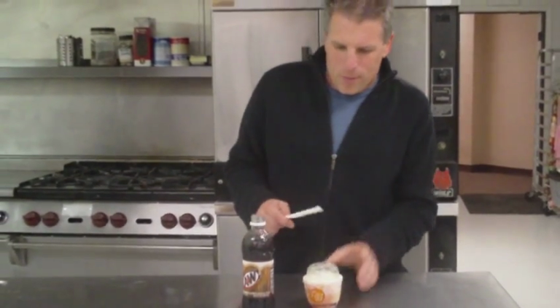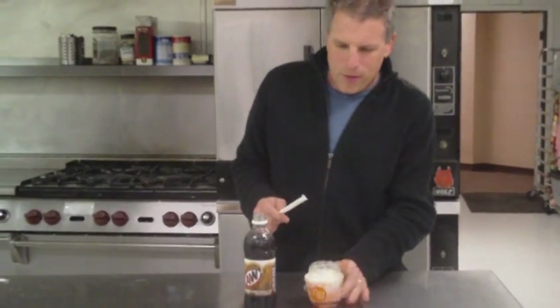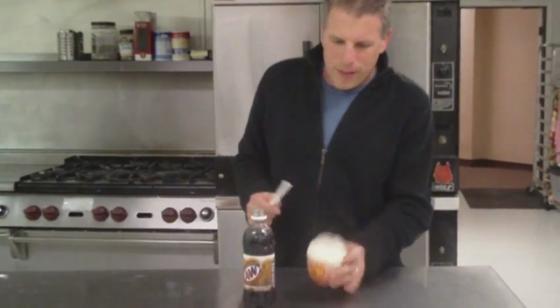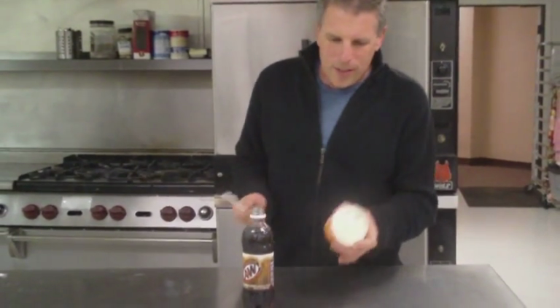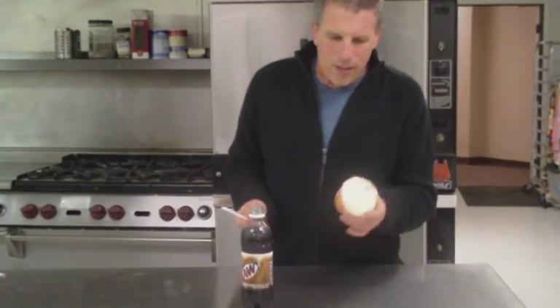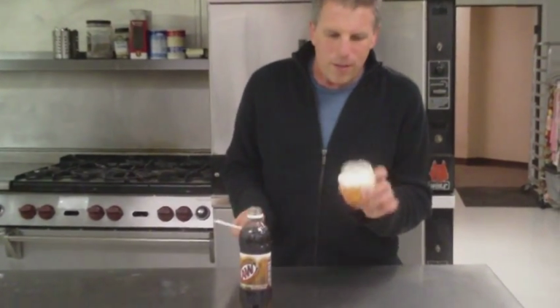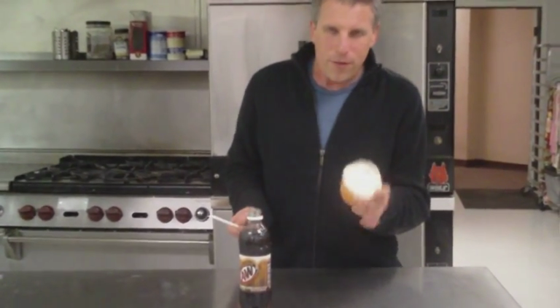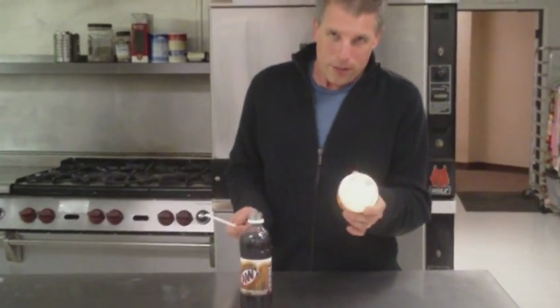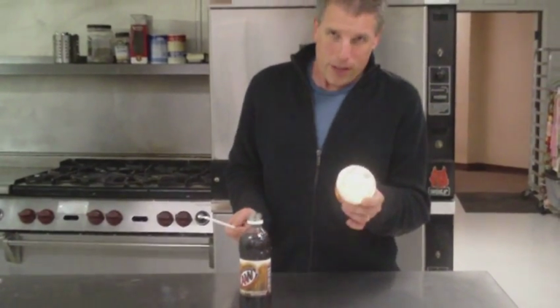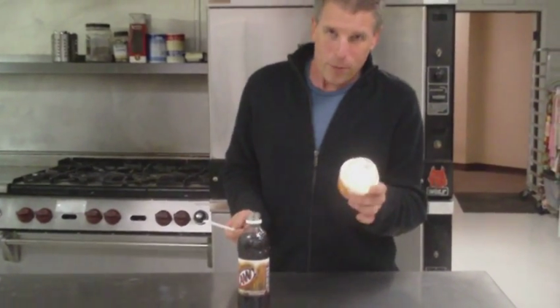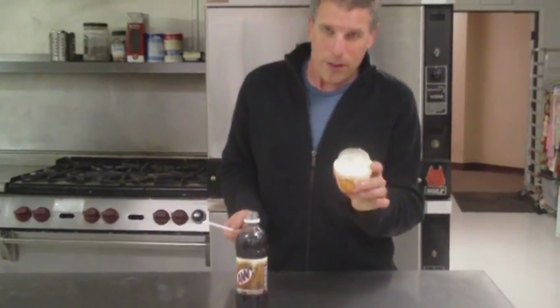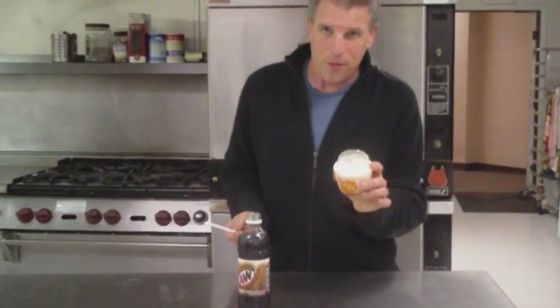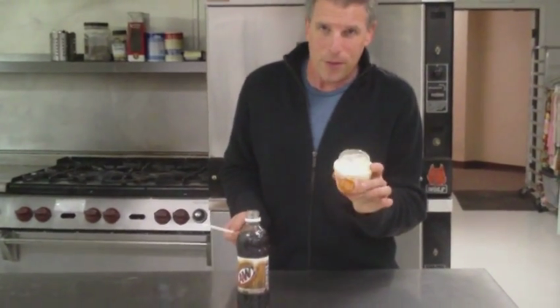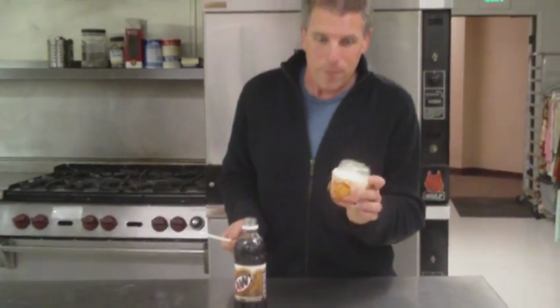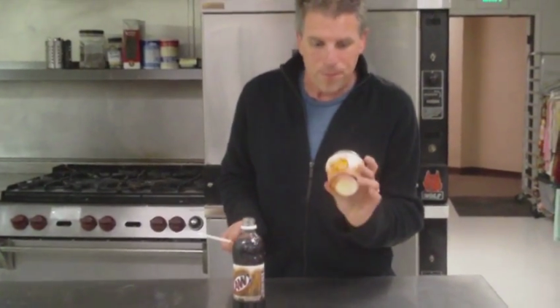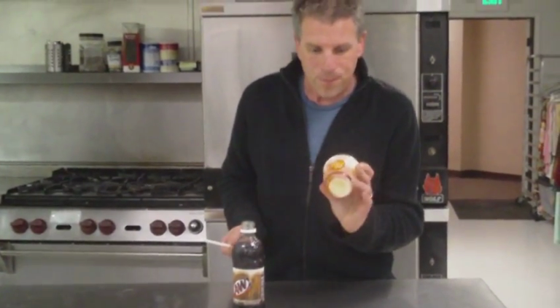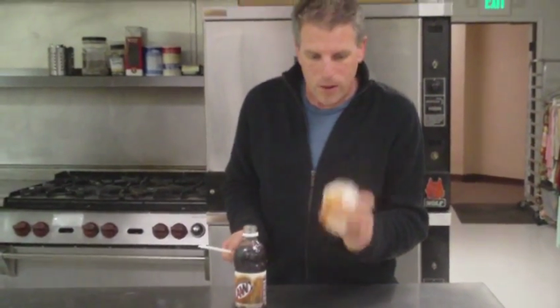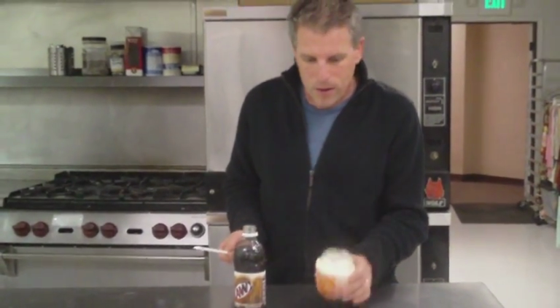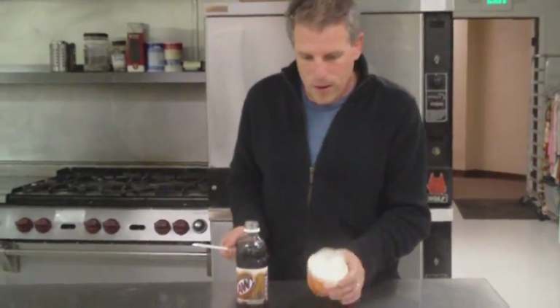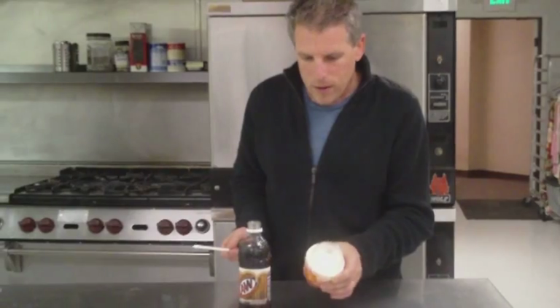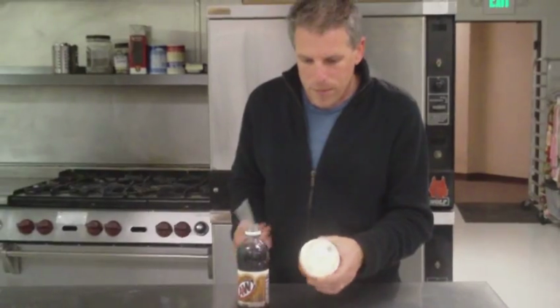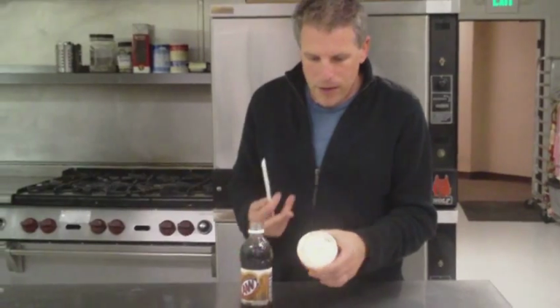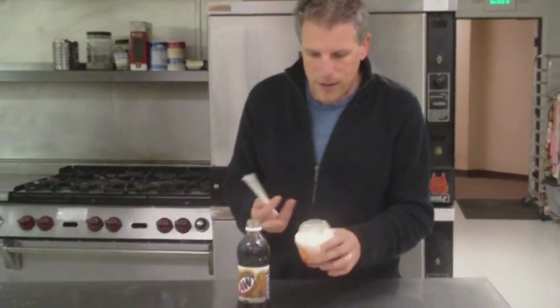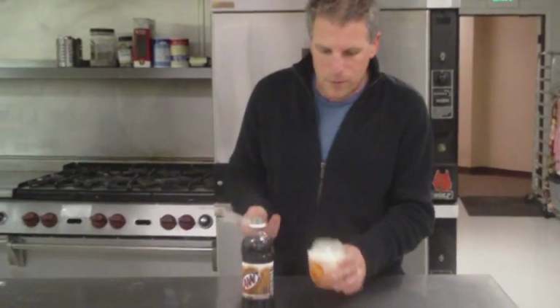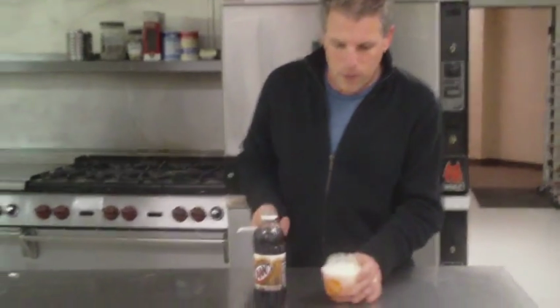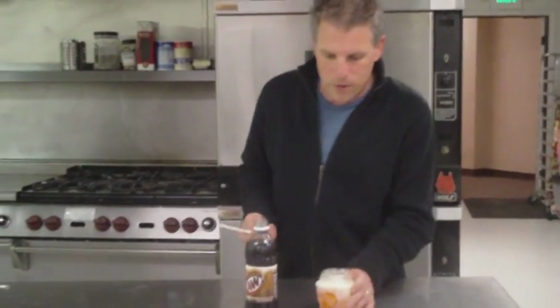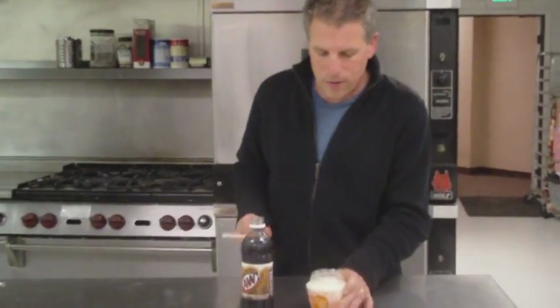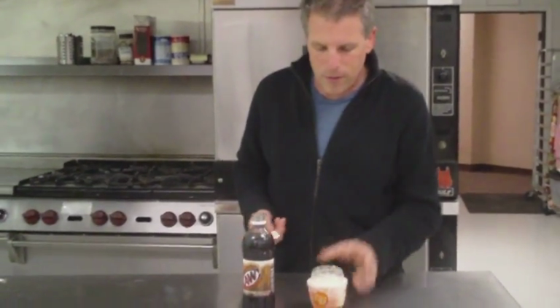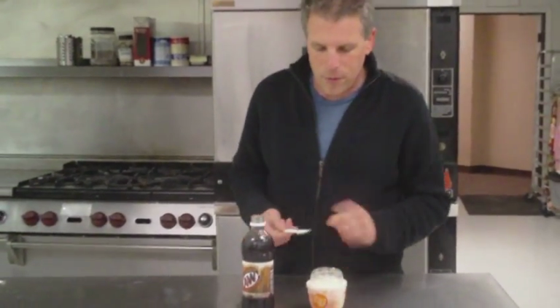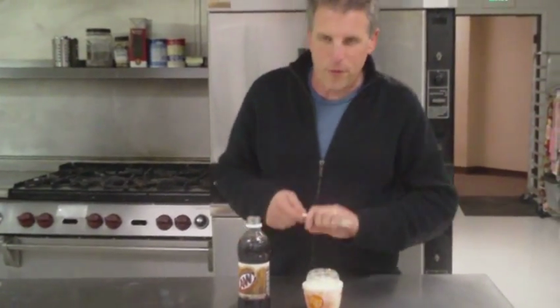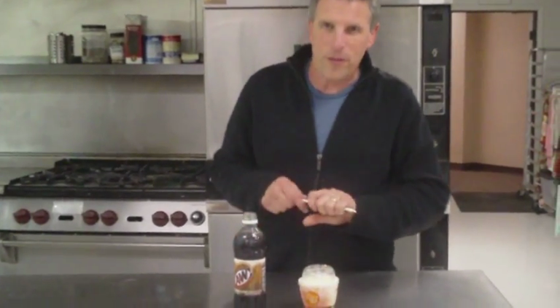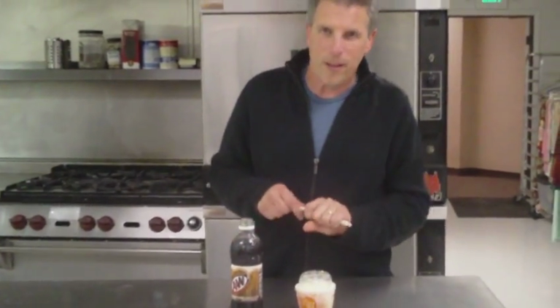Basically, you fill the cup with ice cream. Any kind works. I prefer vanilla.